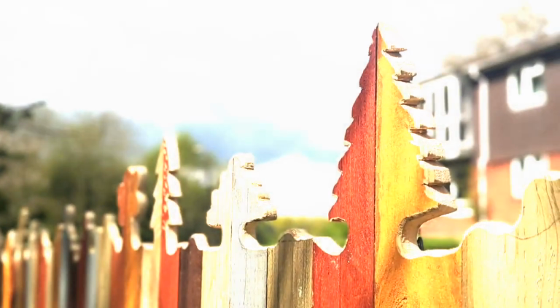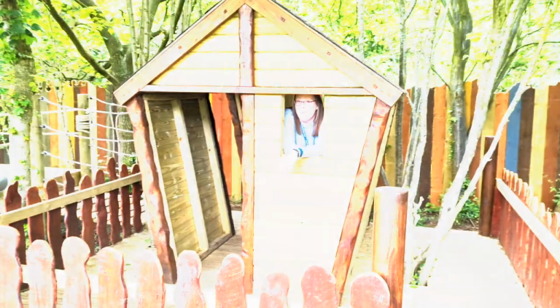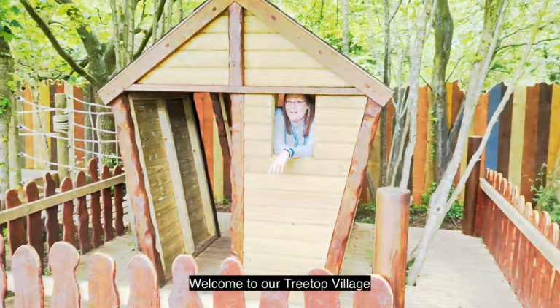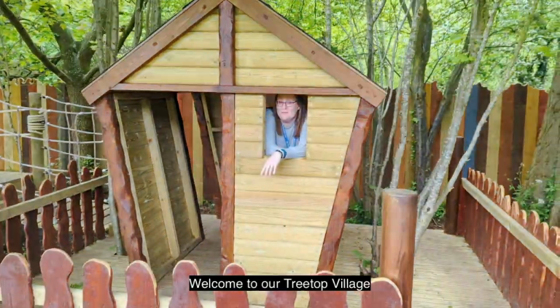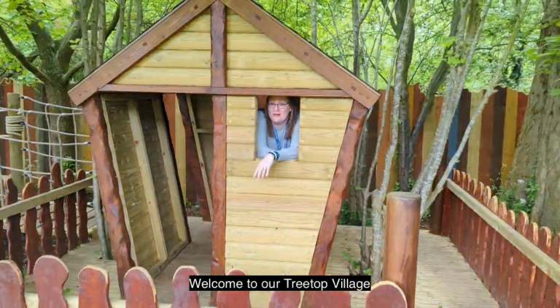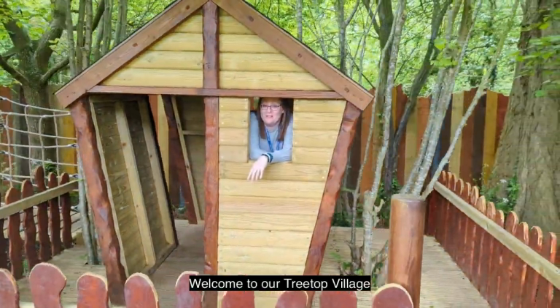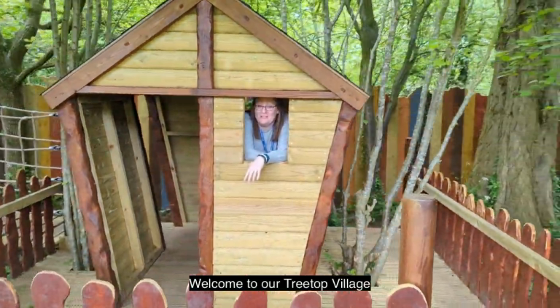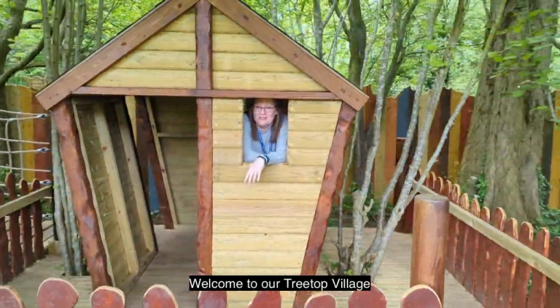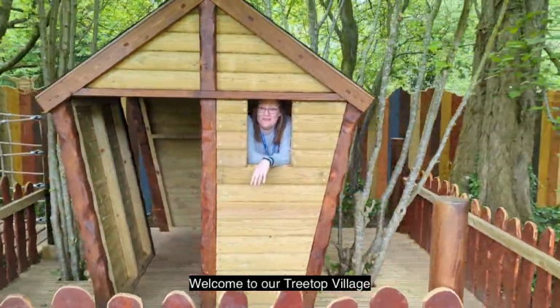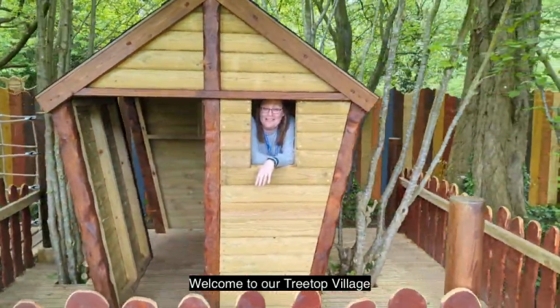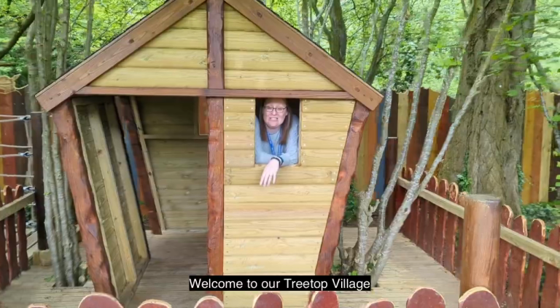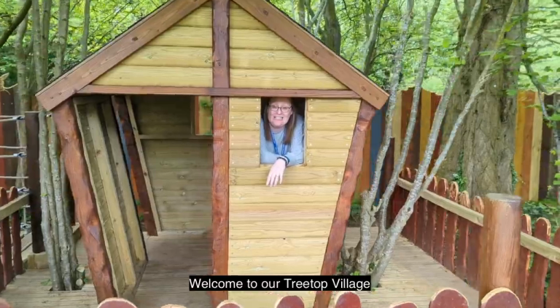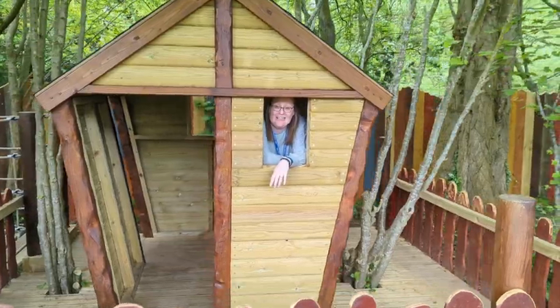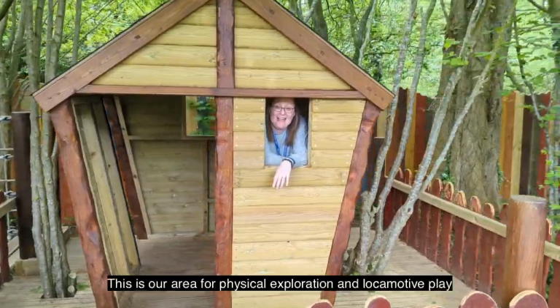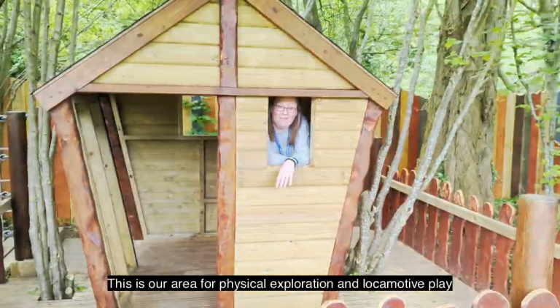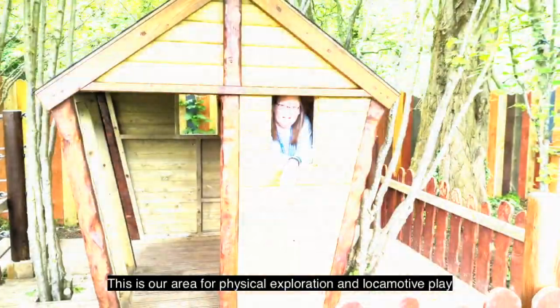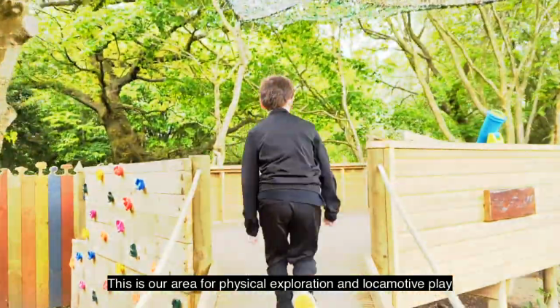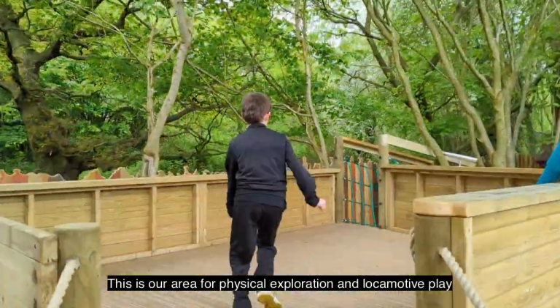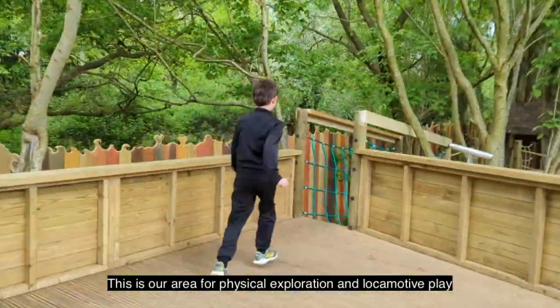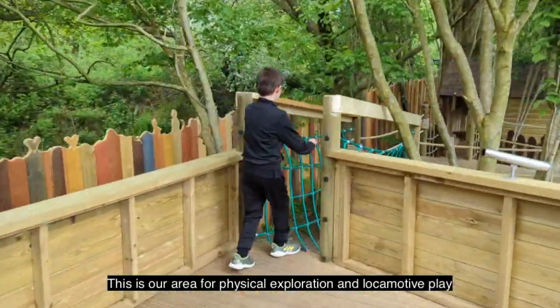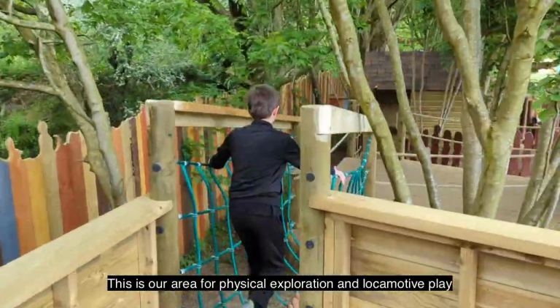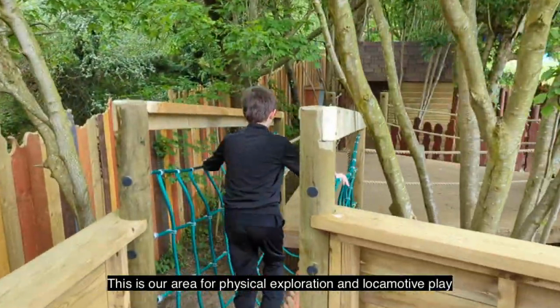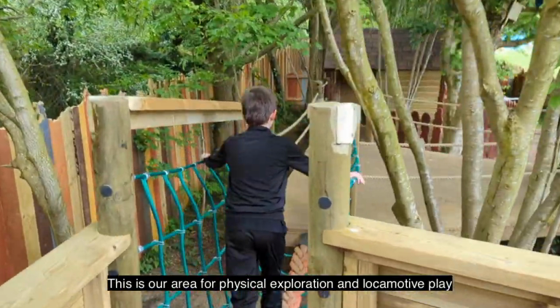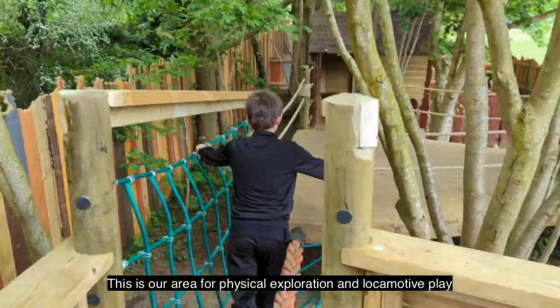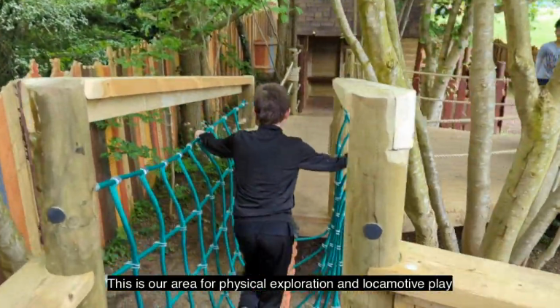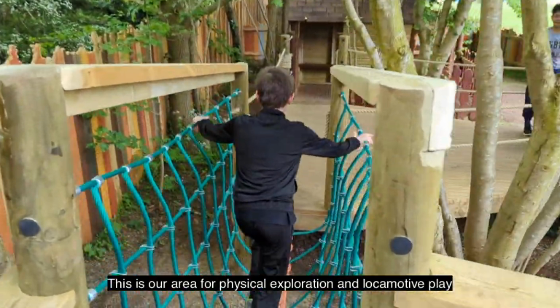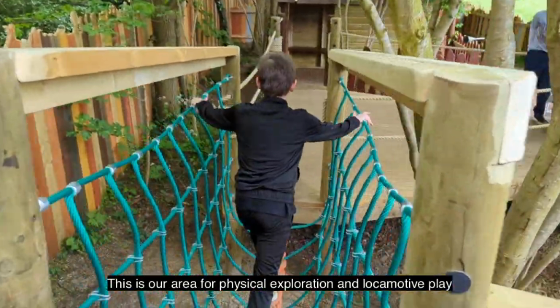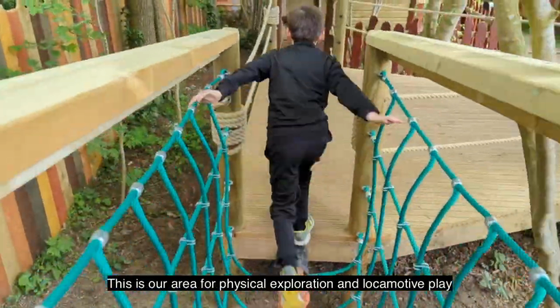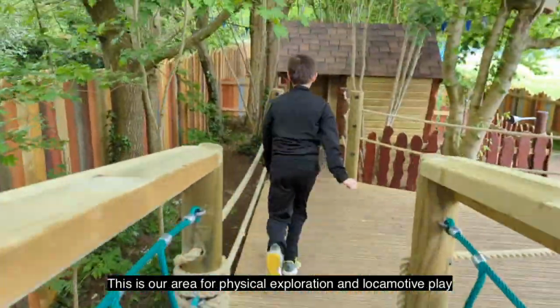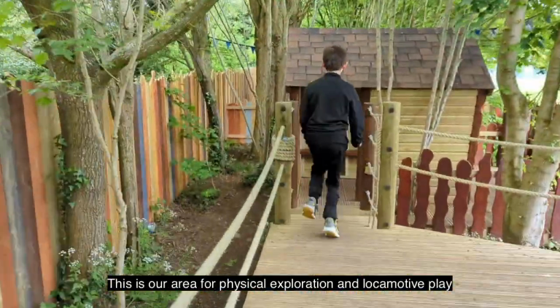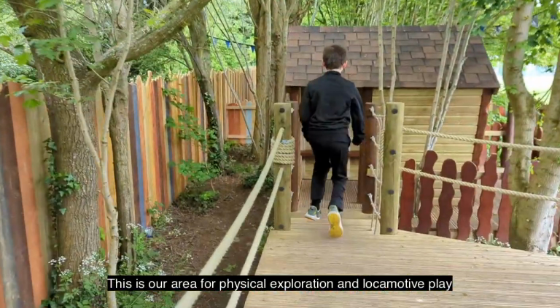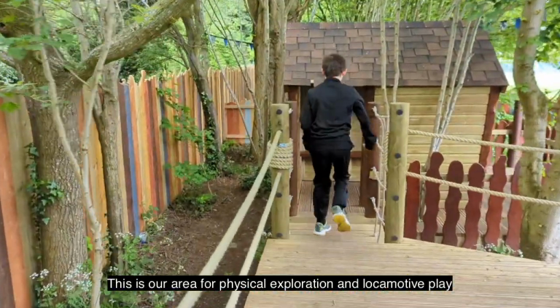Welcome to our Treetop Village. This is our area for physical exploration and locomotive play.